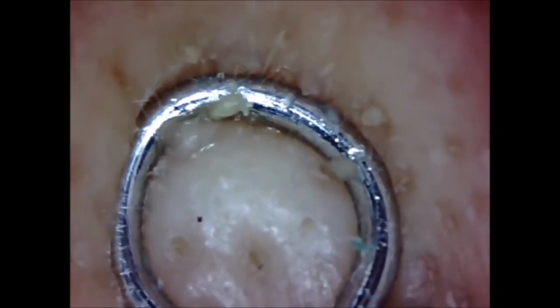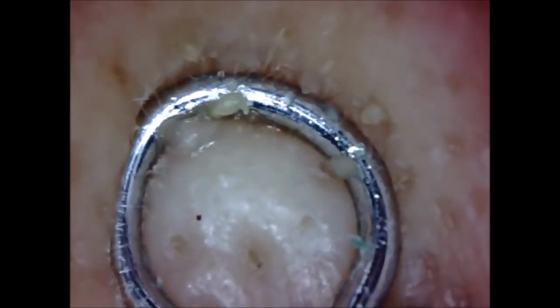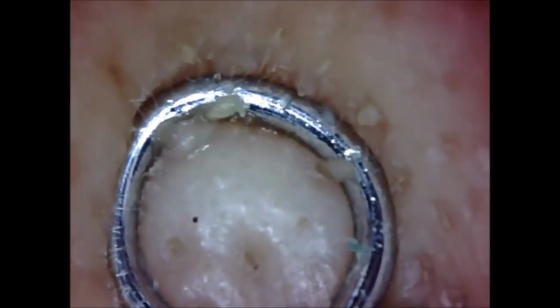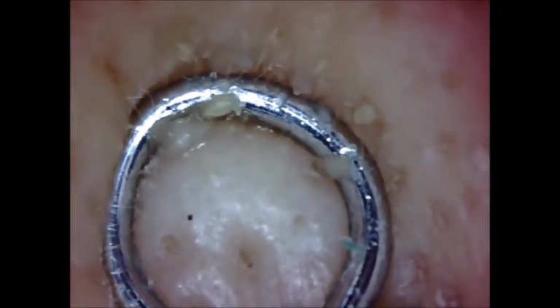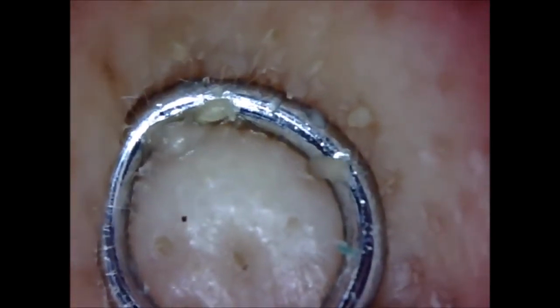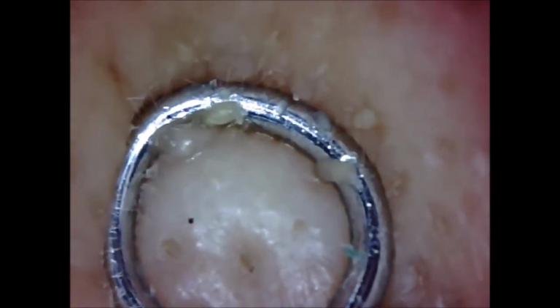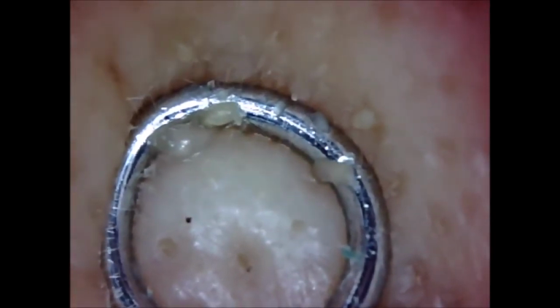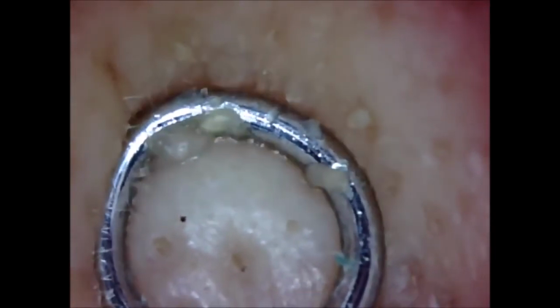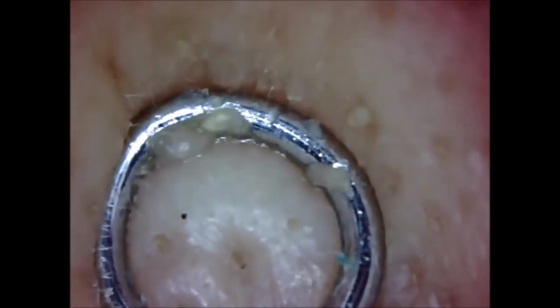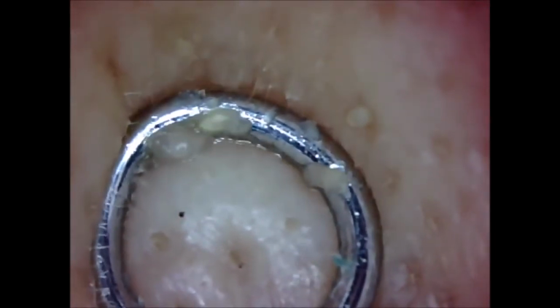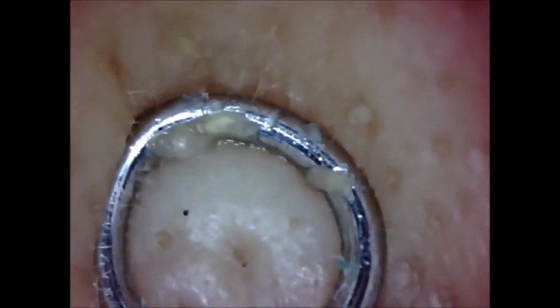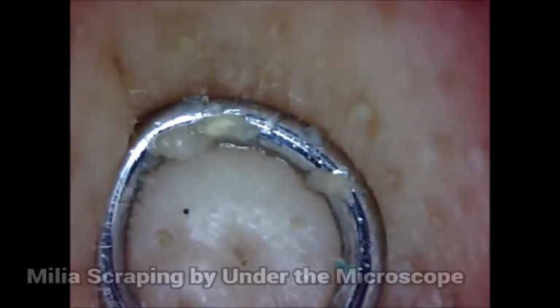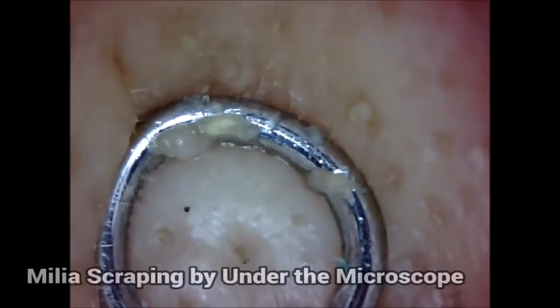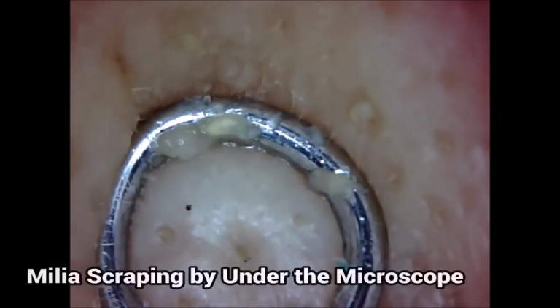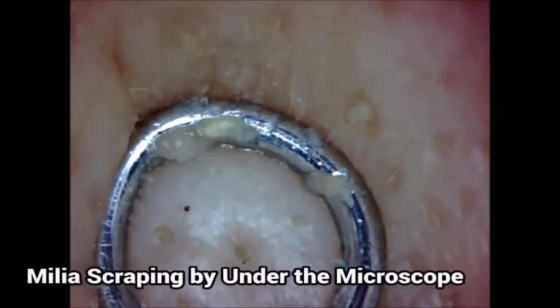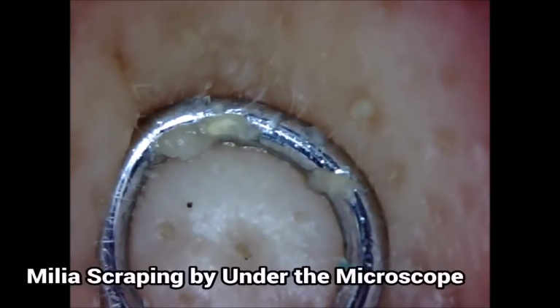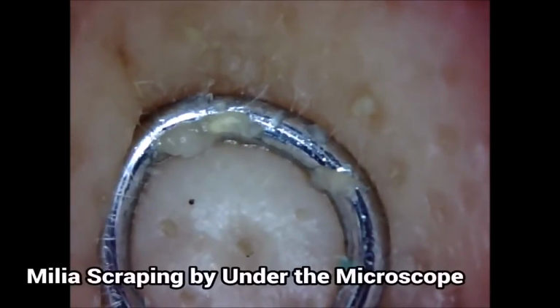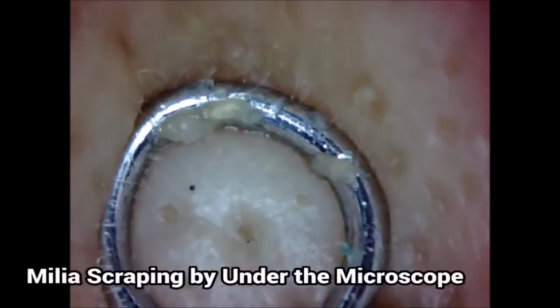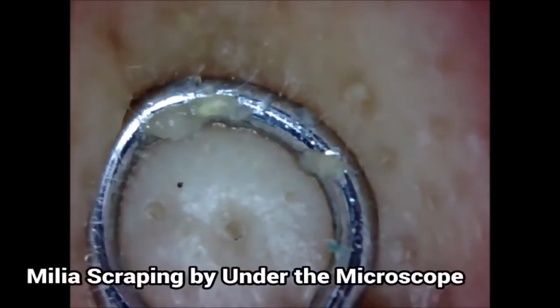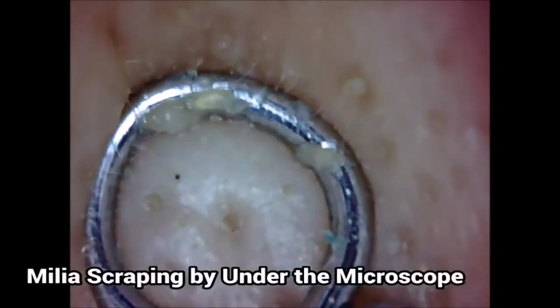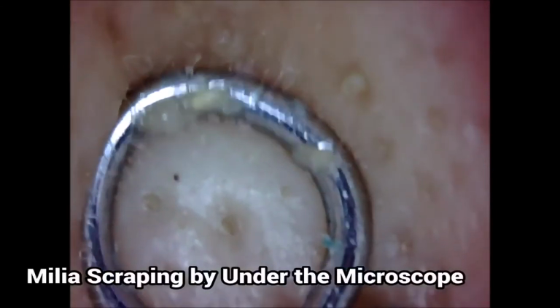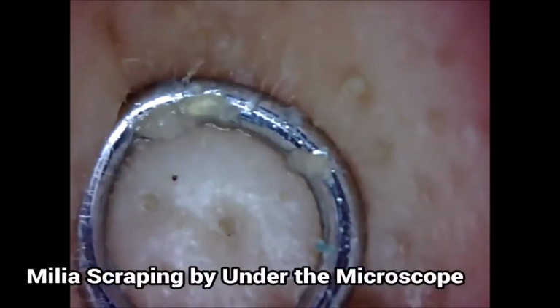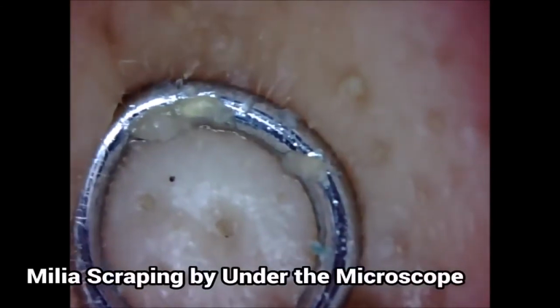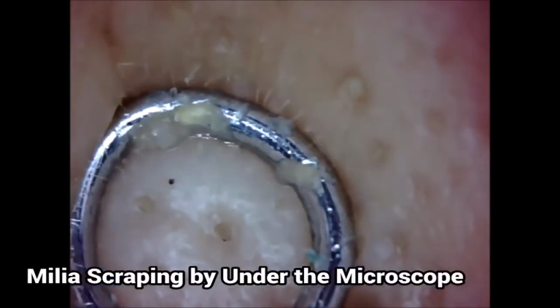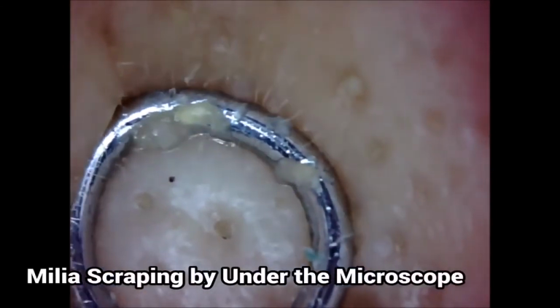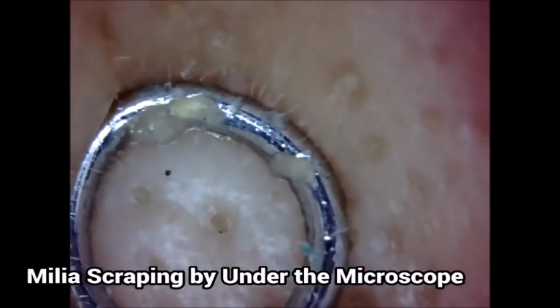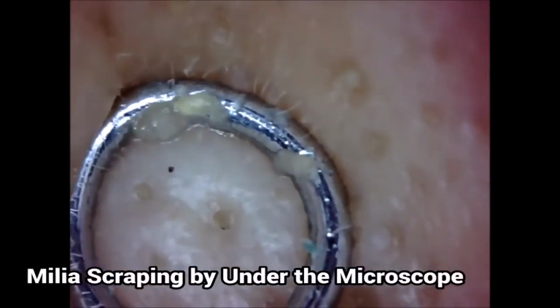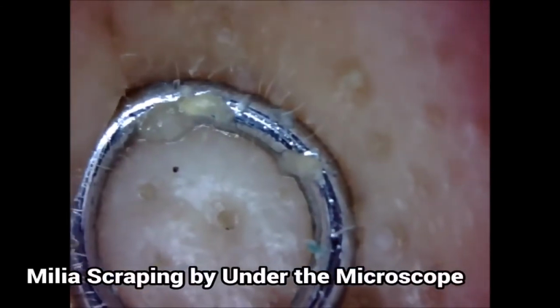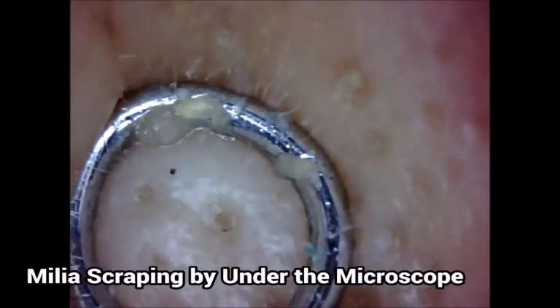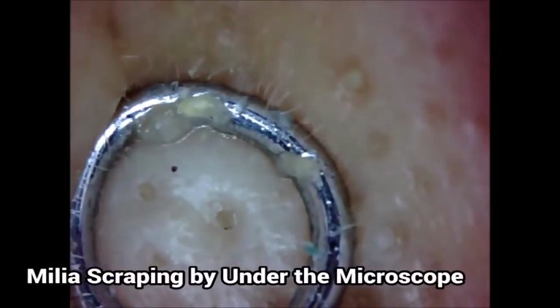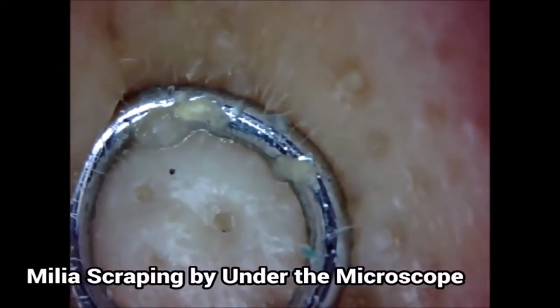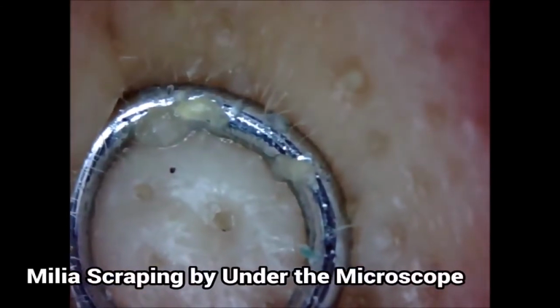Now they can be removed, like this milia extraction, or they can be treated with lasers.